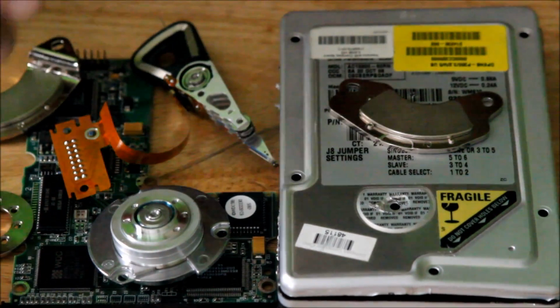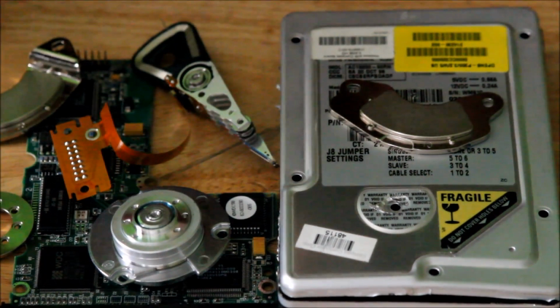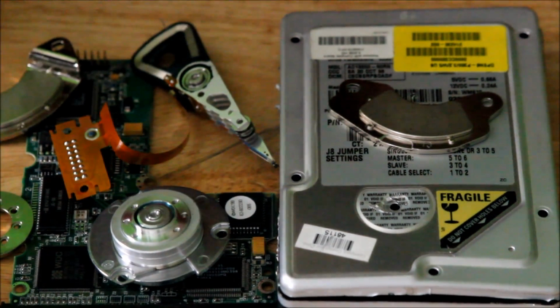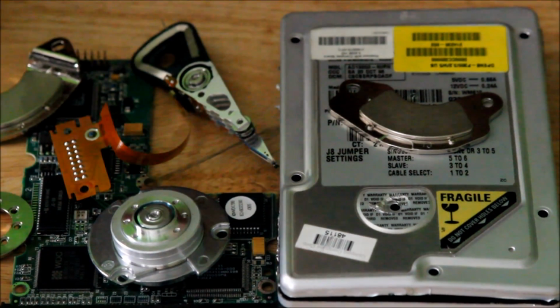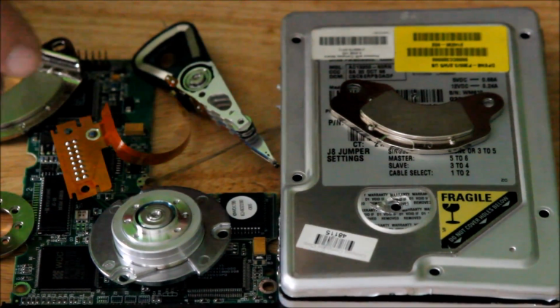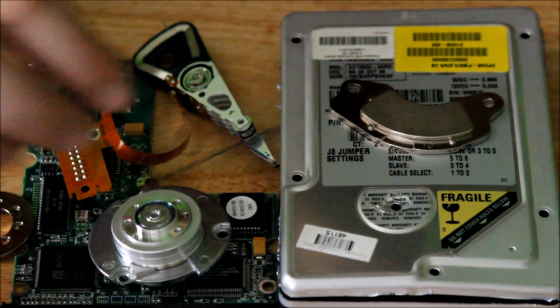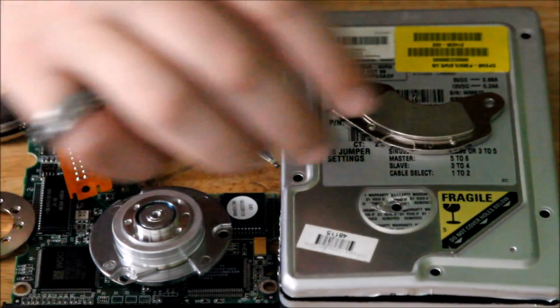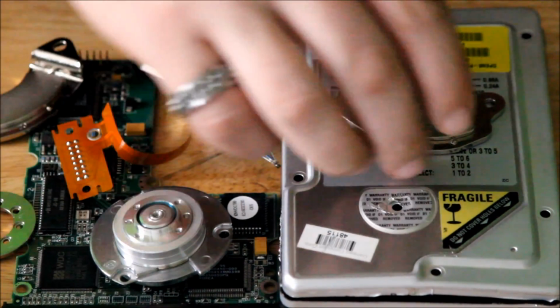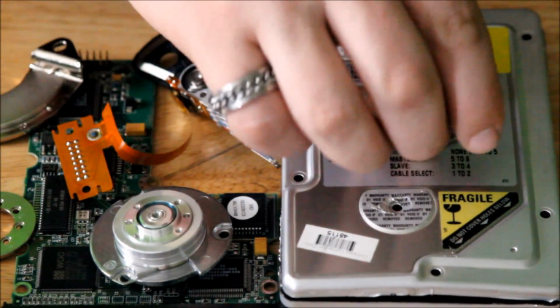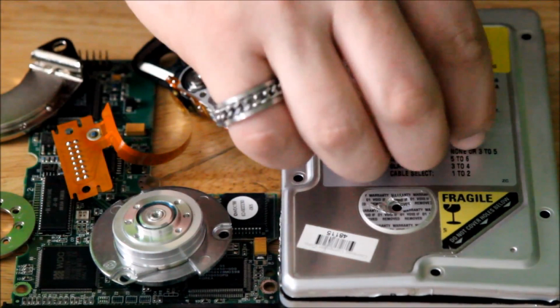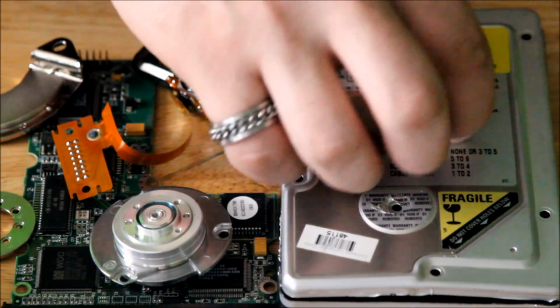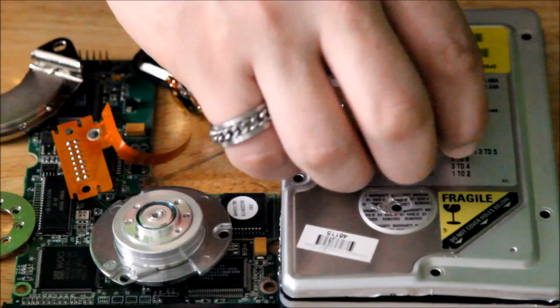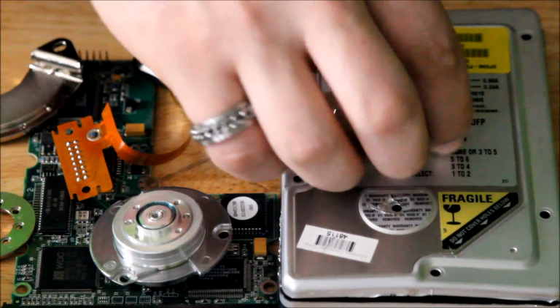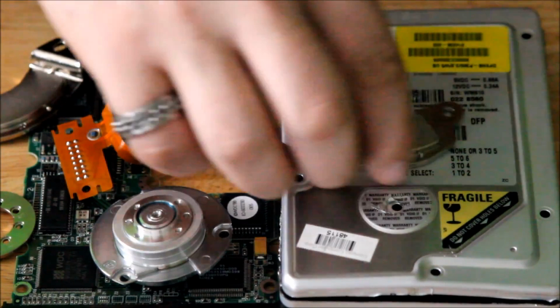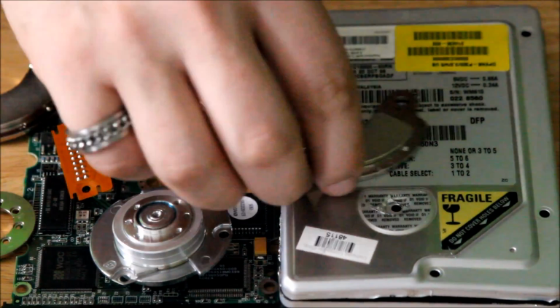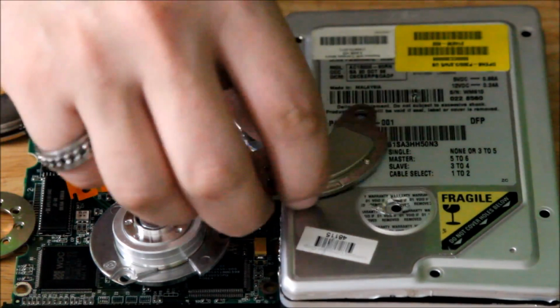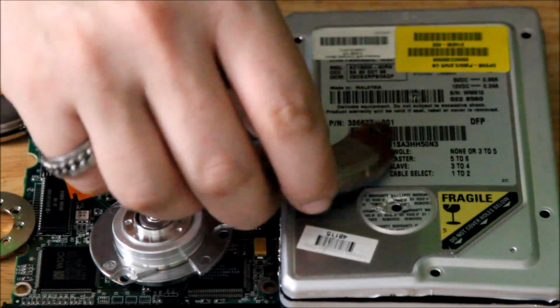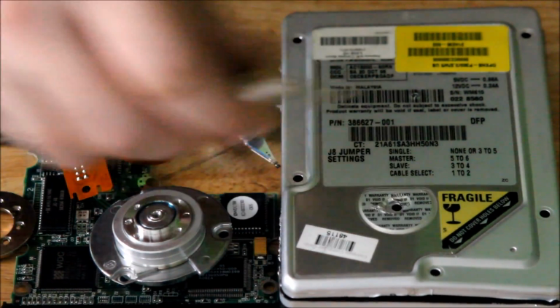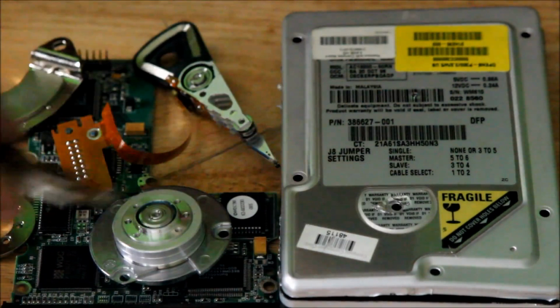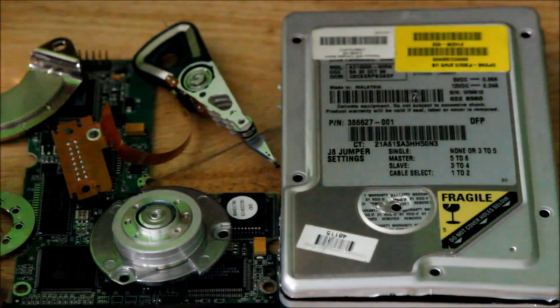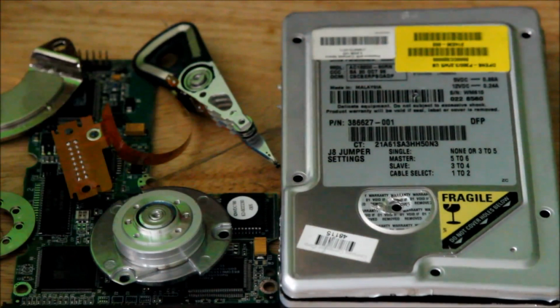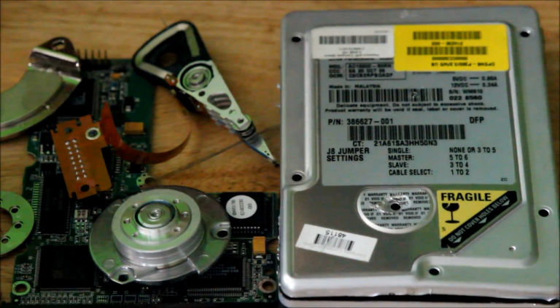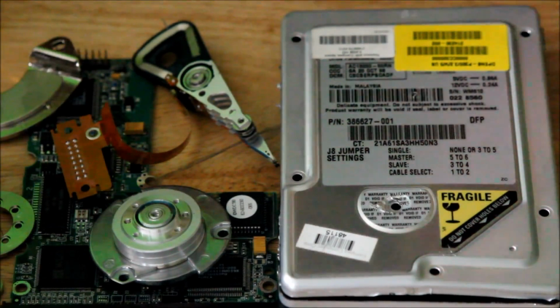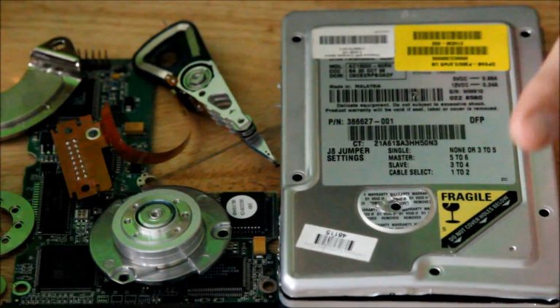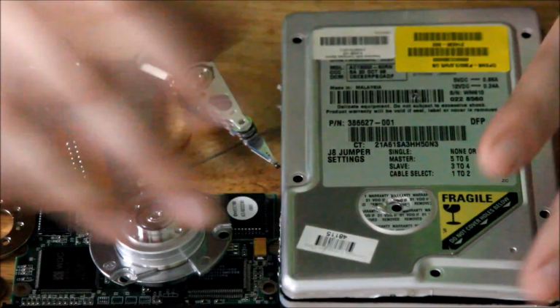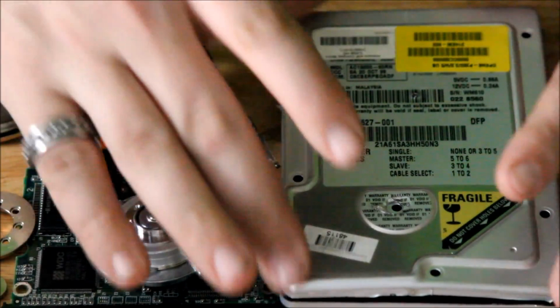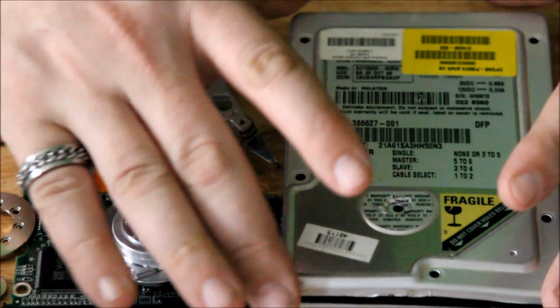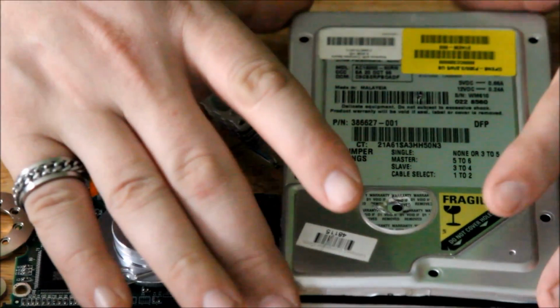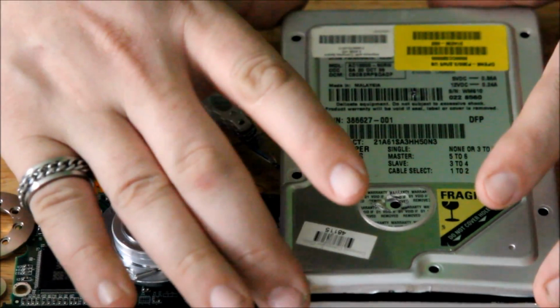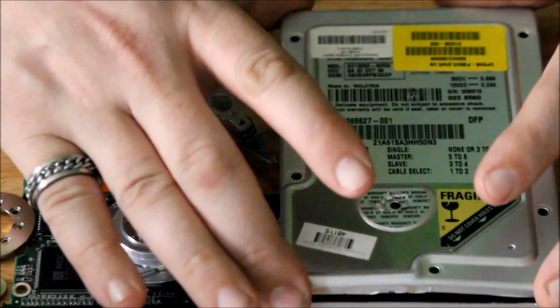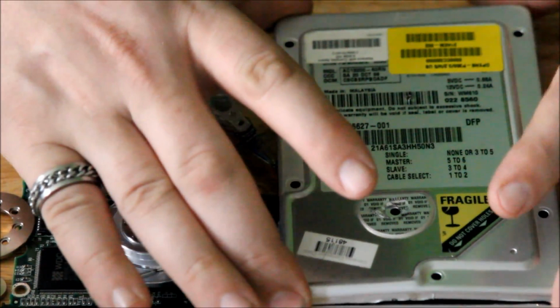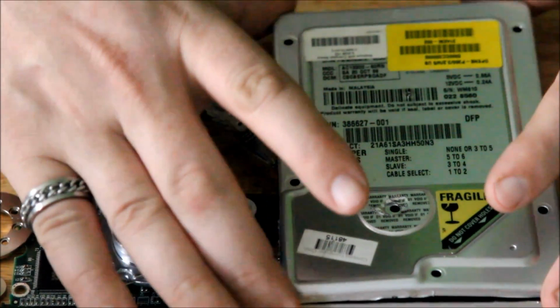Okay, here's all the parts that you actually get out of a hard drive. I'll go through piece by piece.